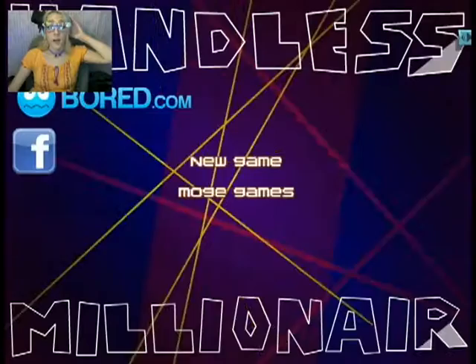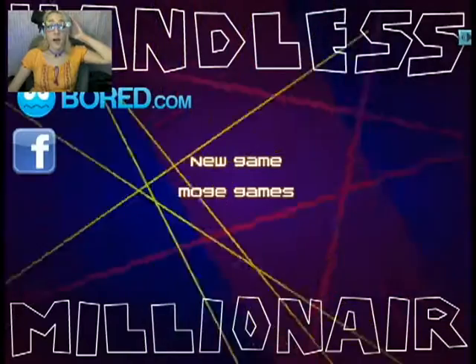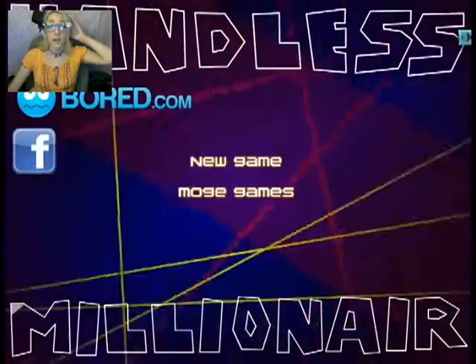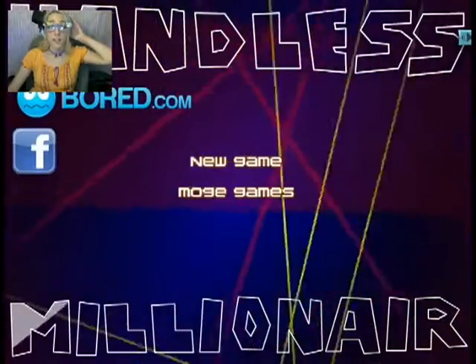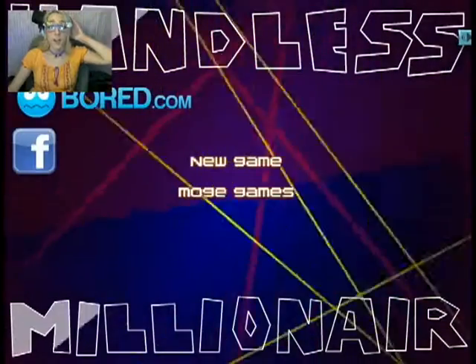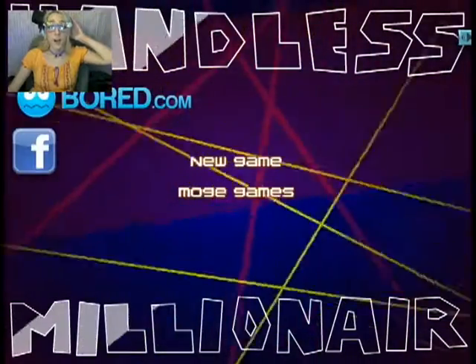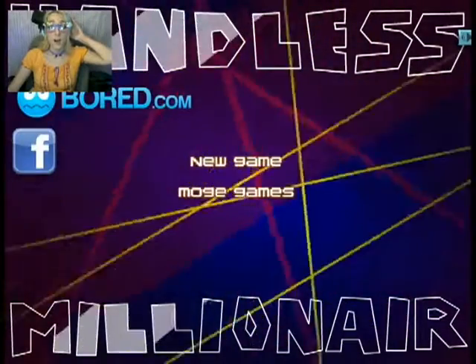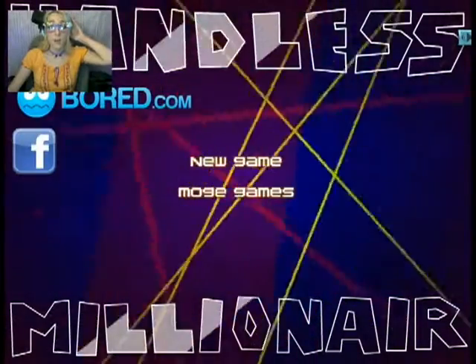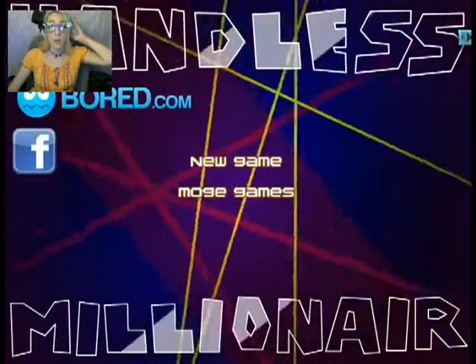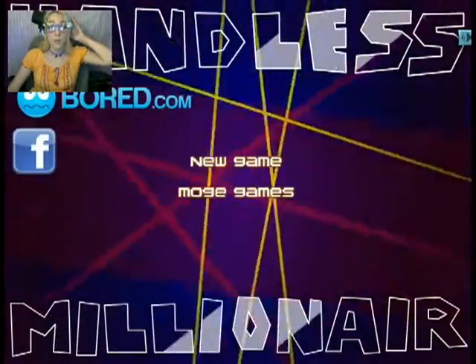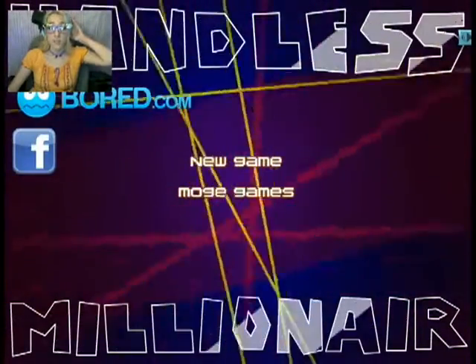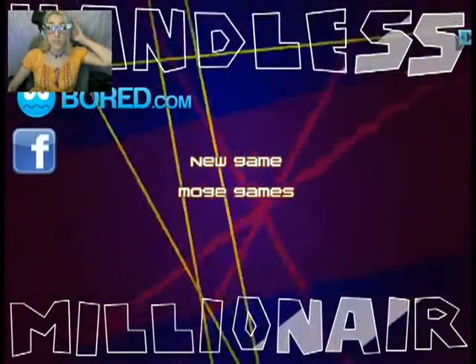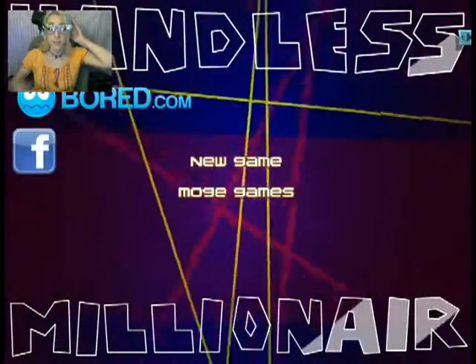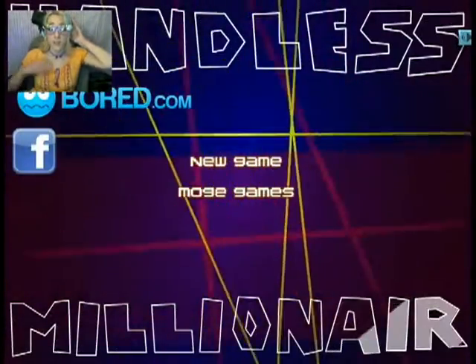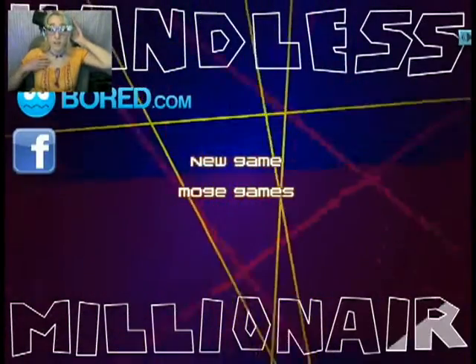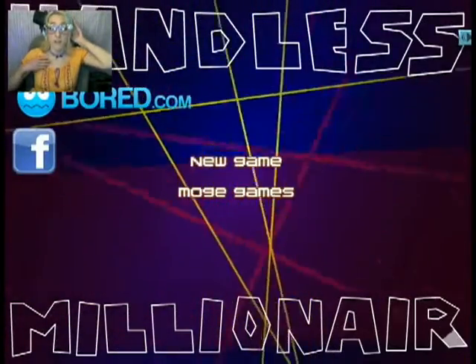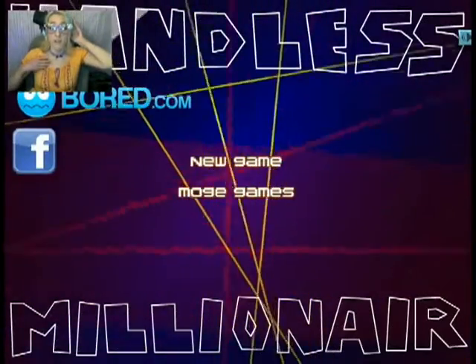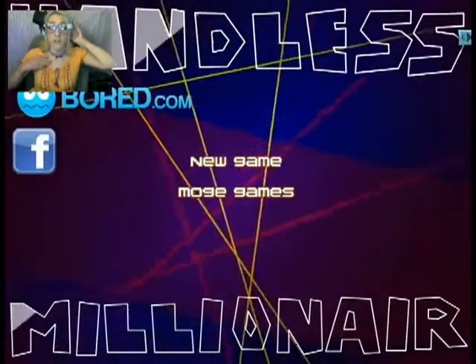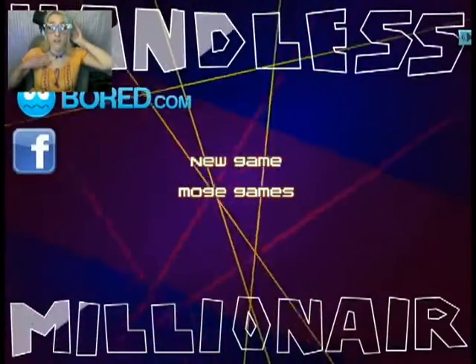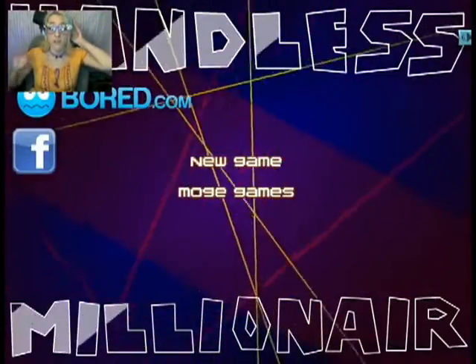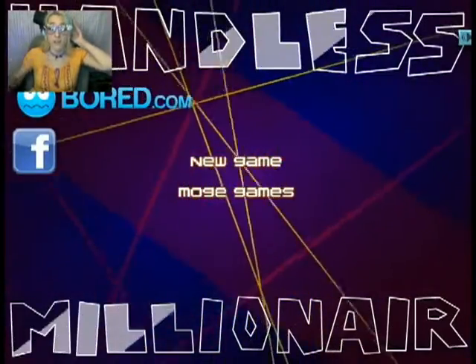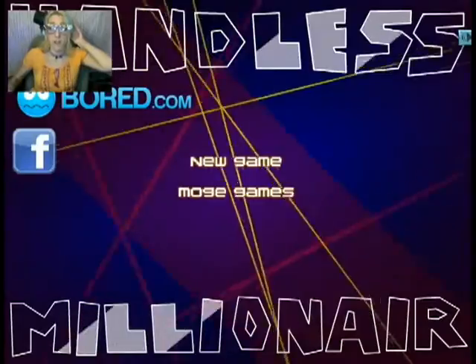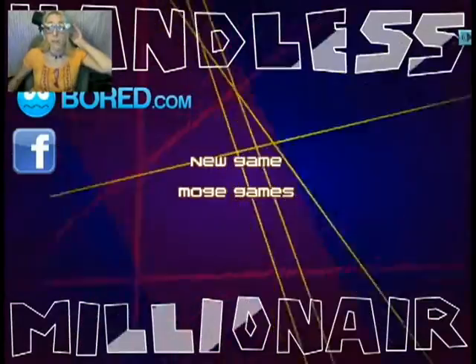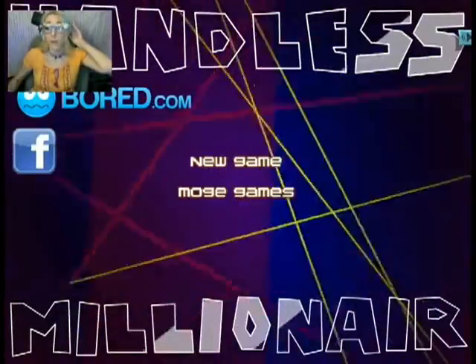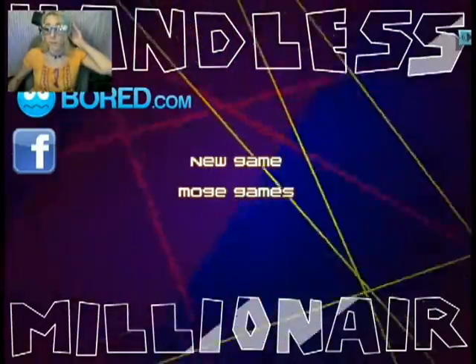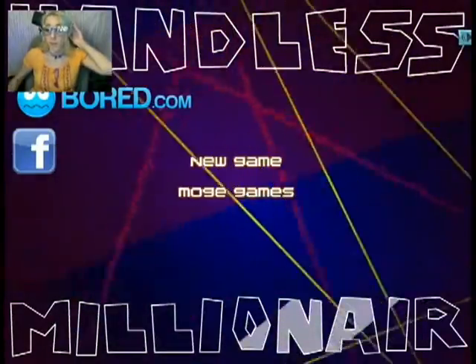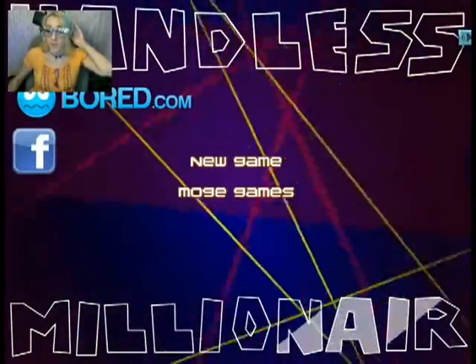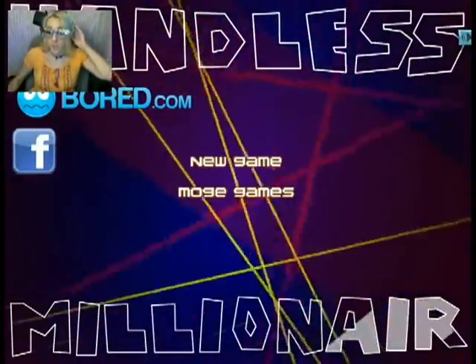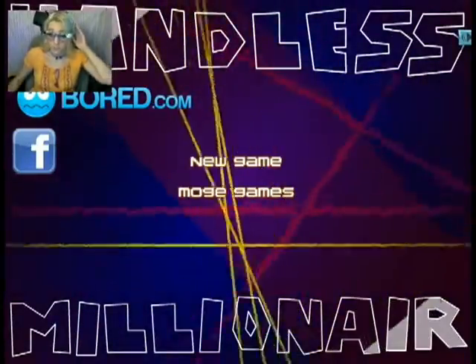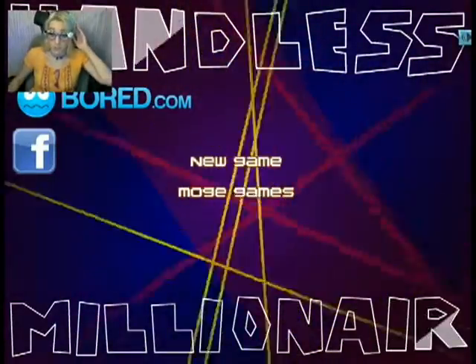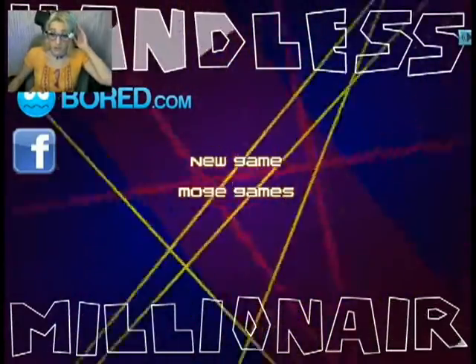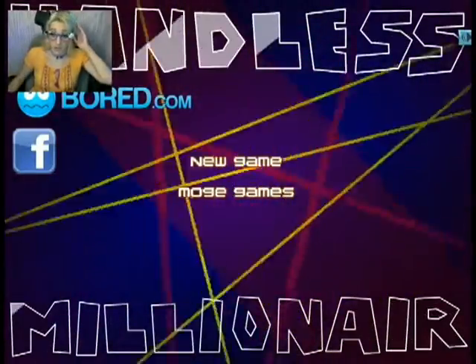Hello! Welcome to LiptonX! I'm Liv Livvy and today we are playing Hamless Millionaire.